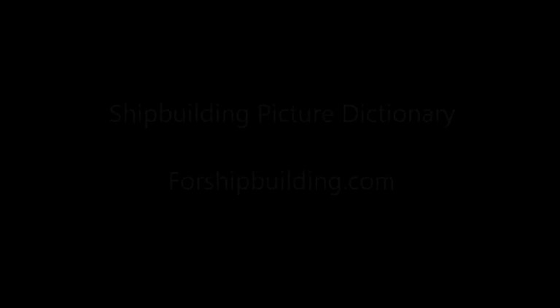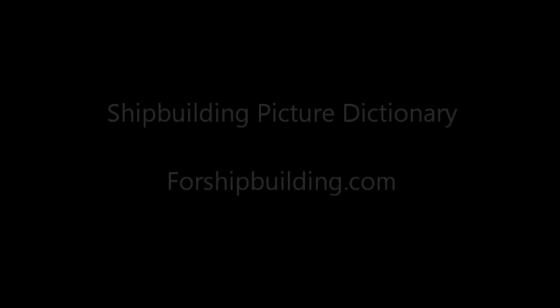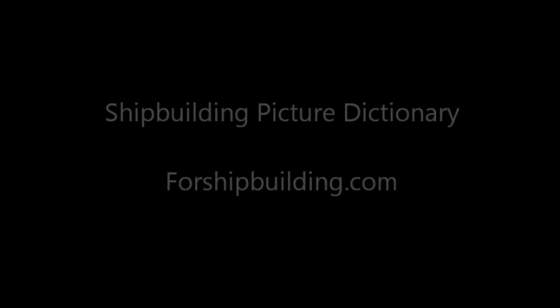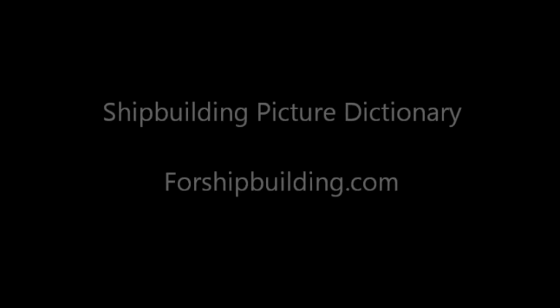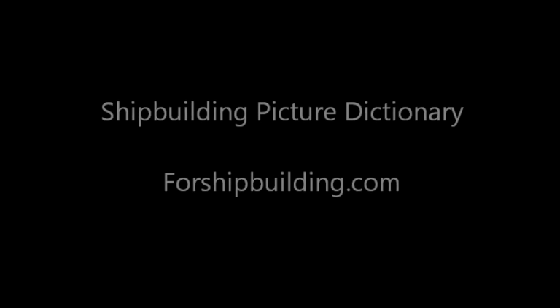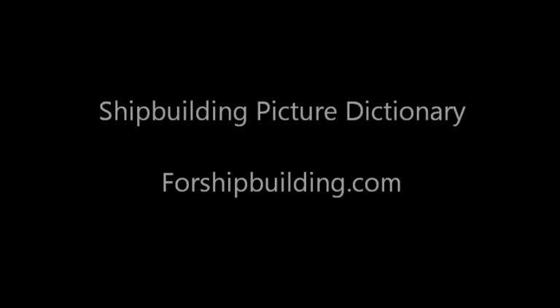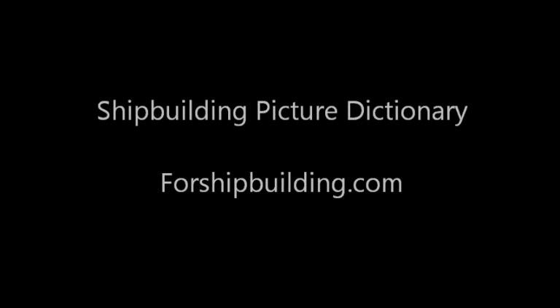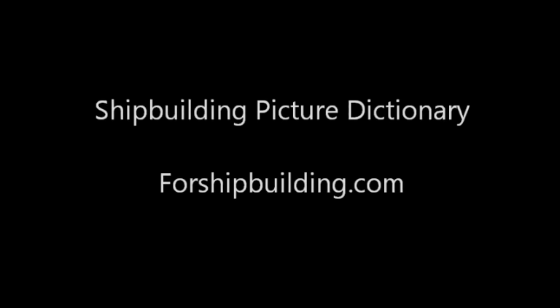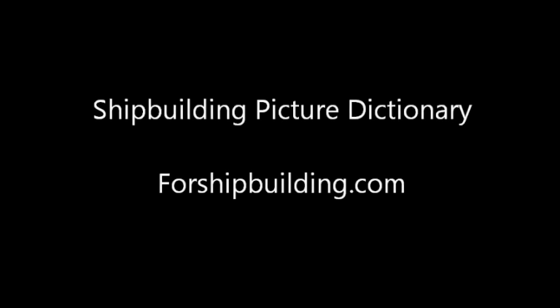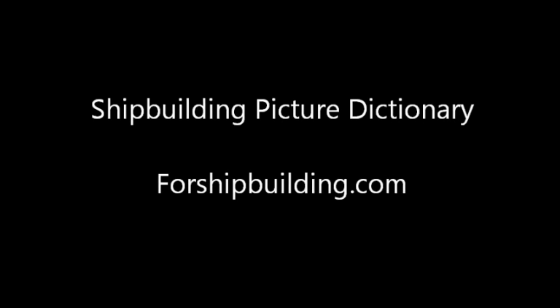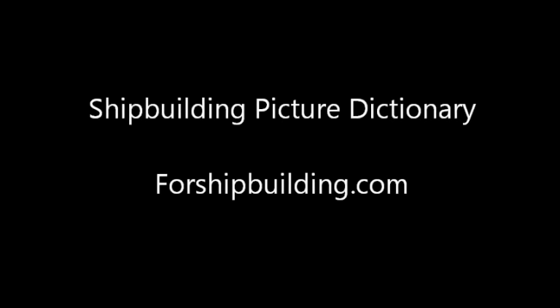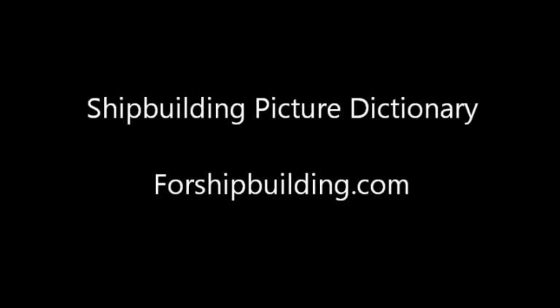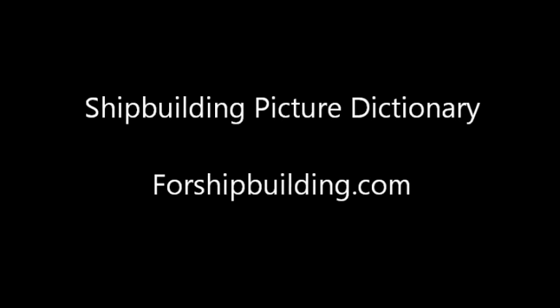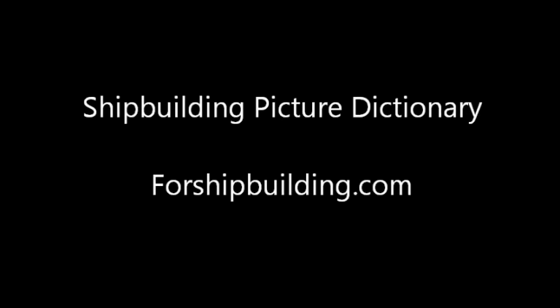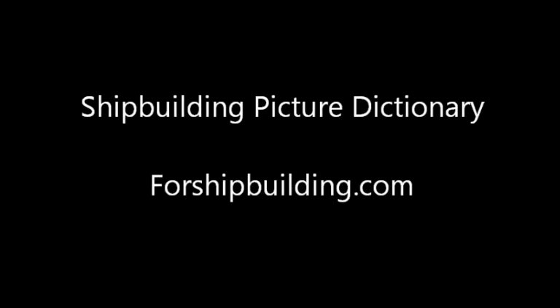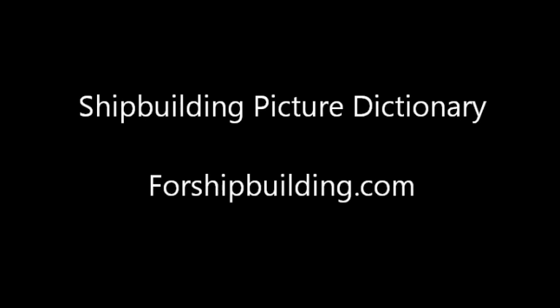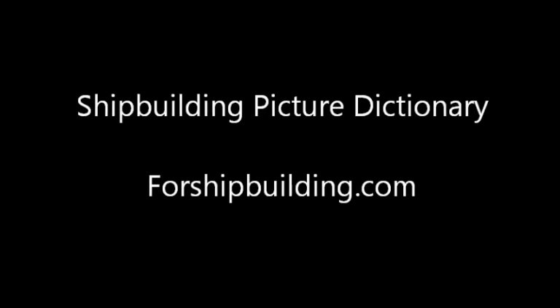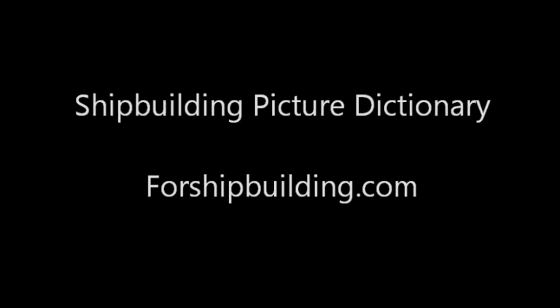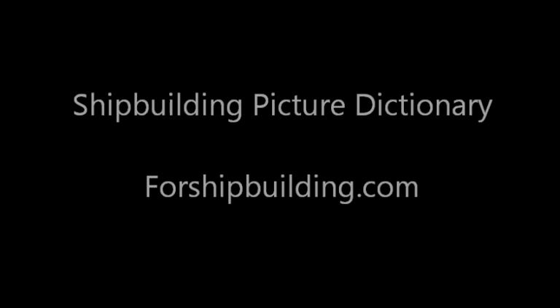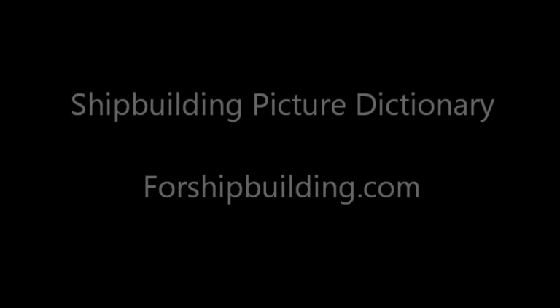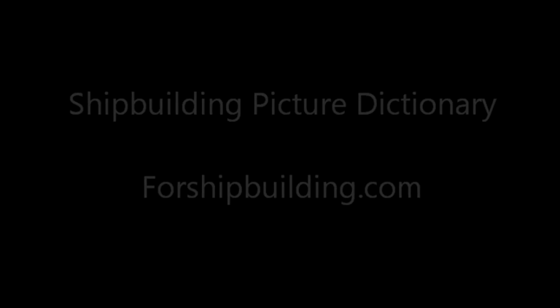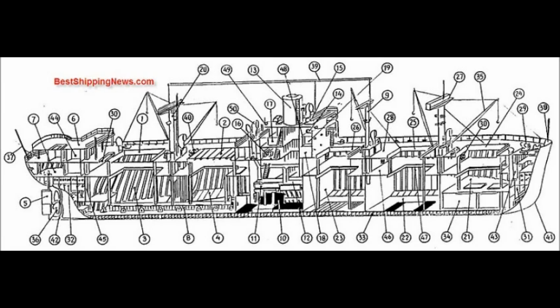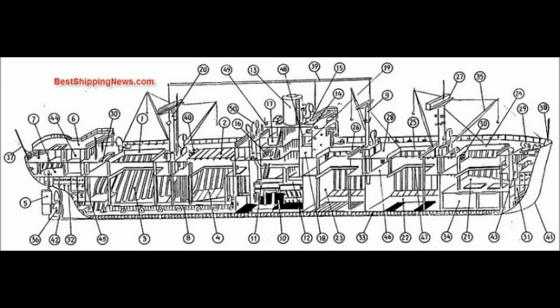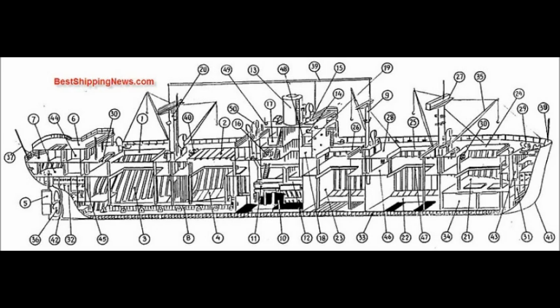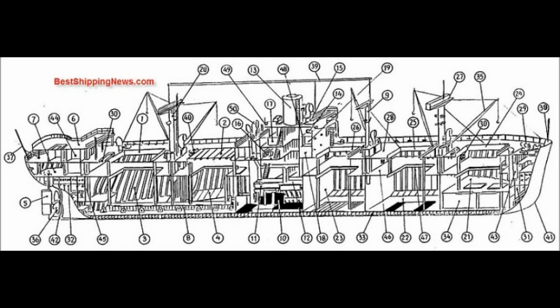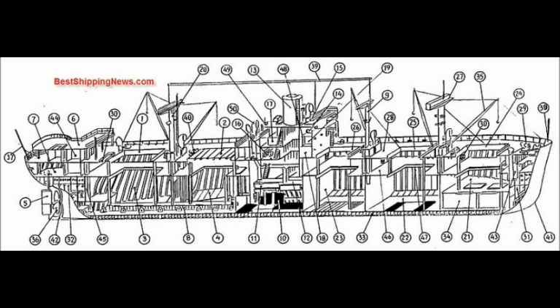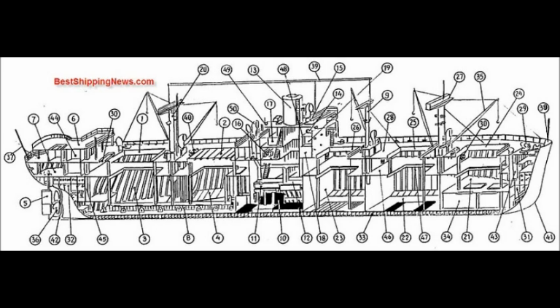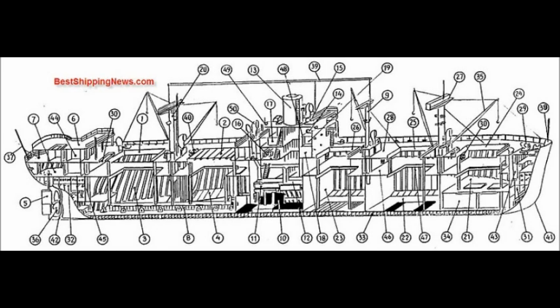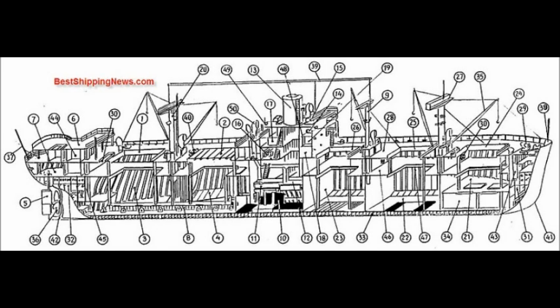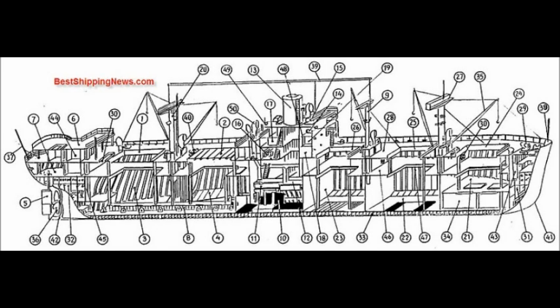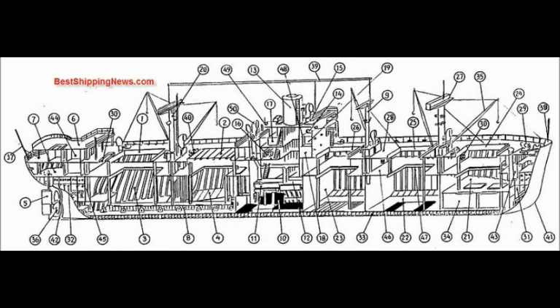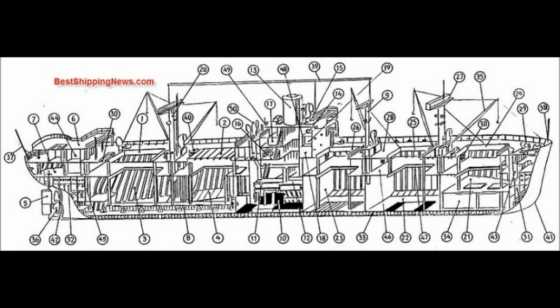Shipbuilding Picture Dictionary. 4shipbuilding.com. Rudder, Docking Bridge.